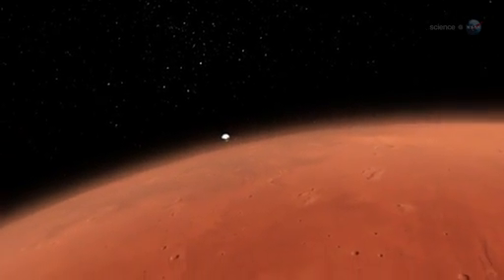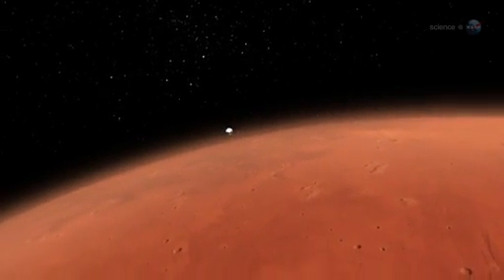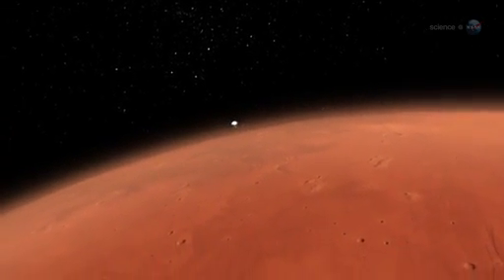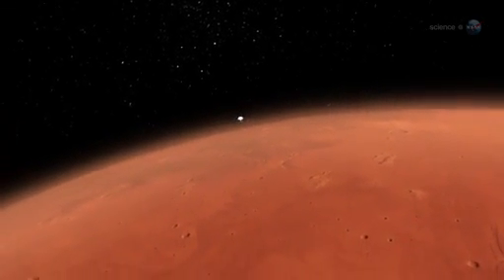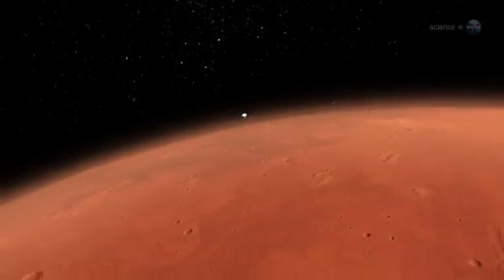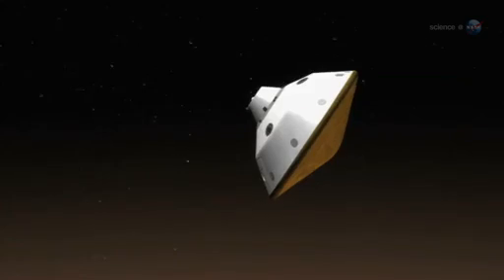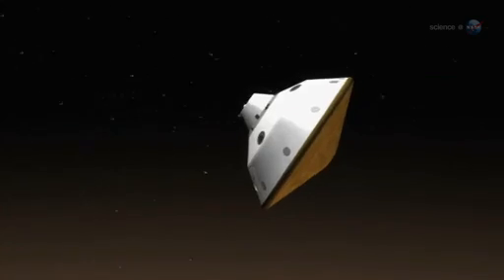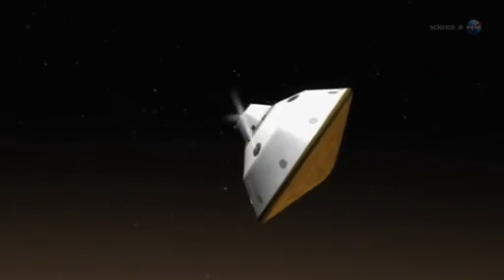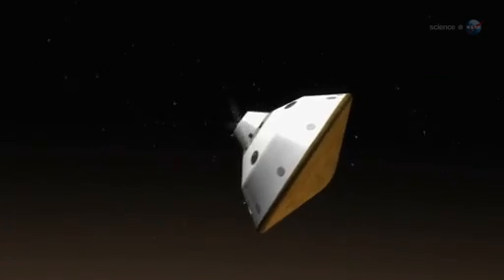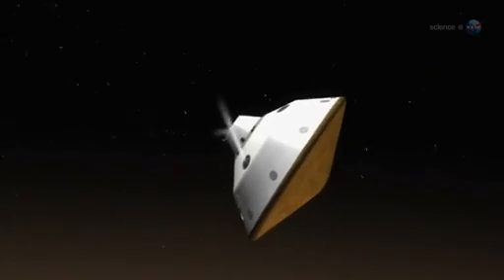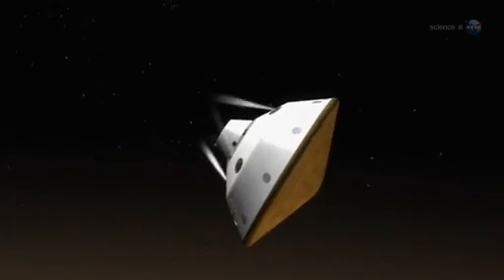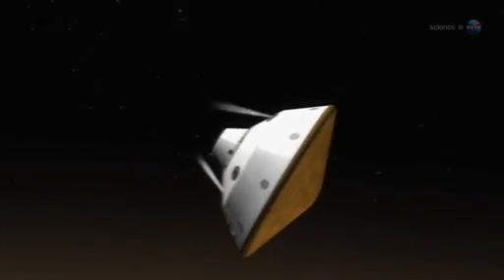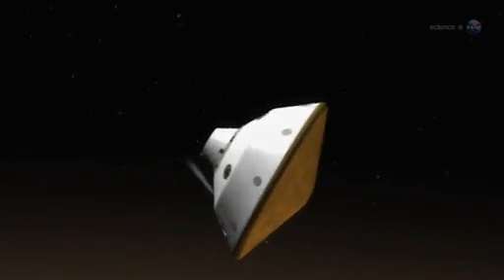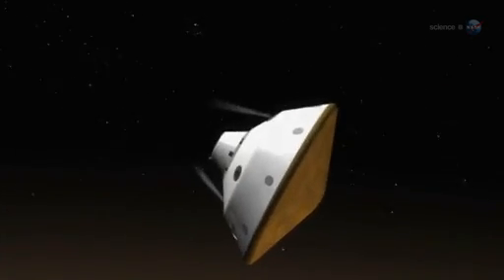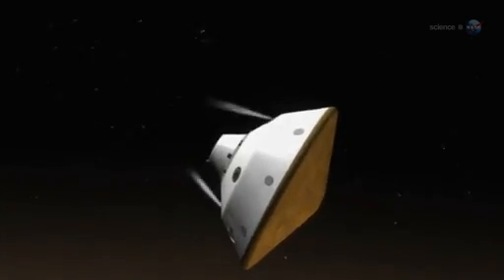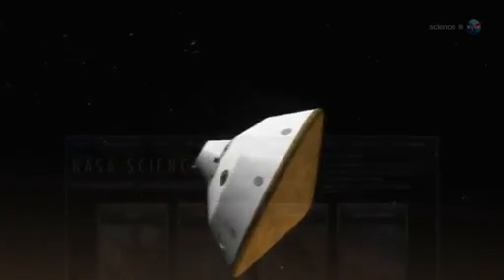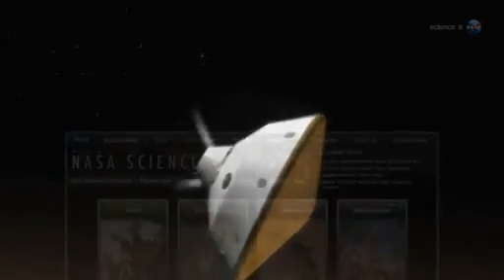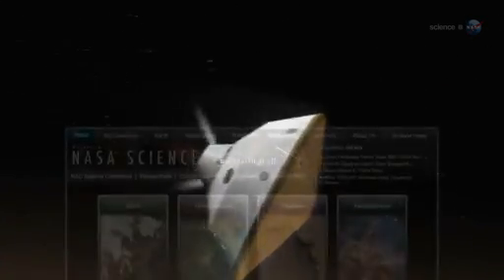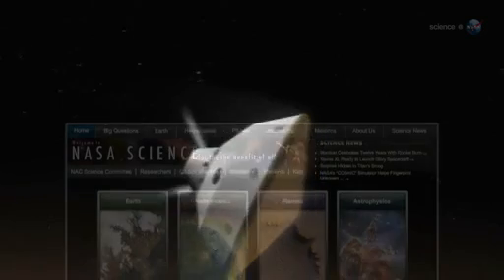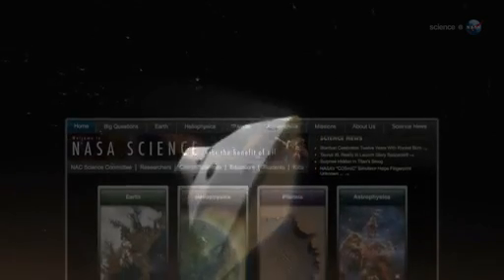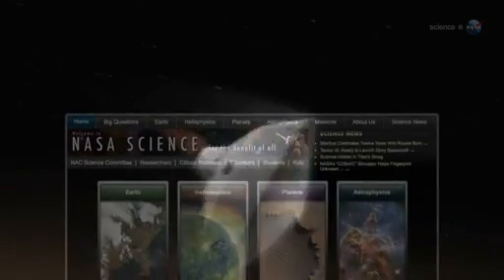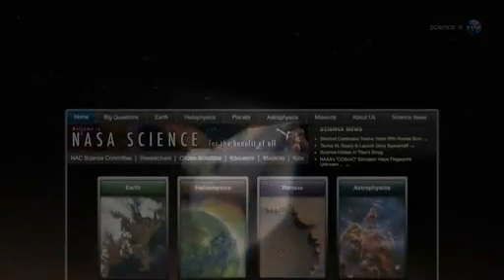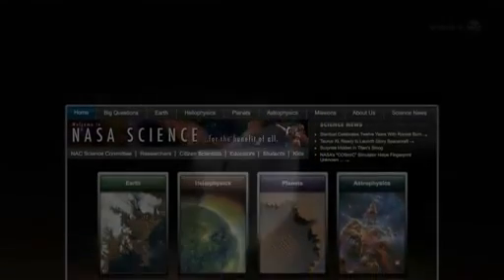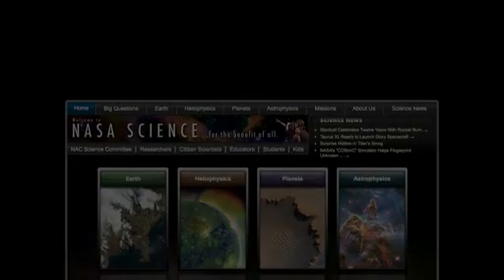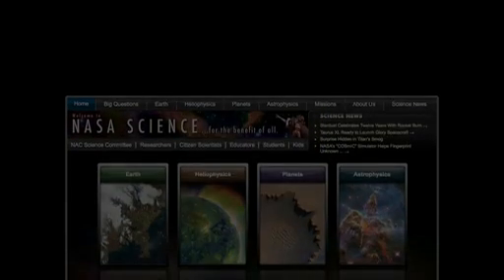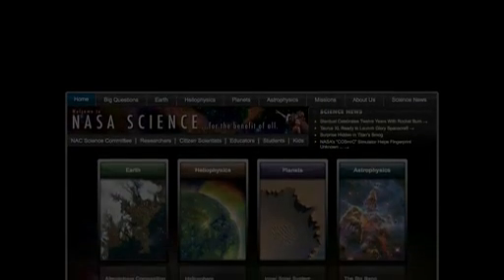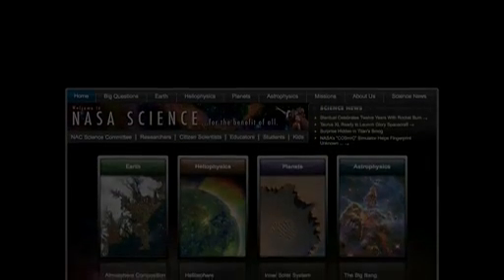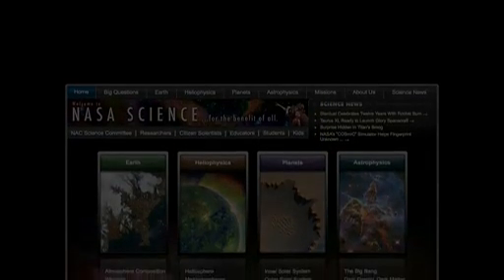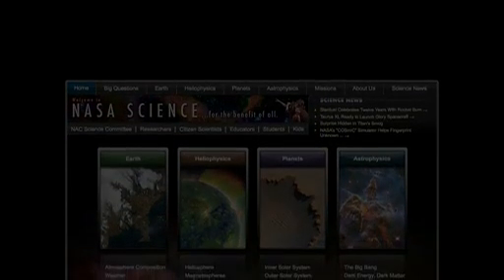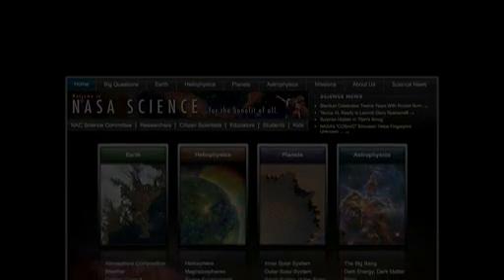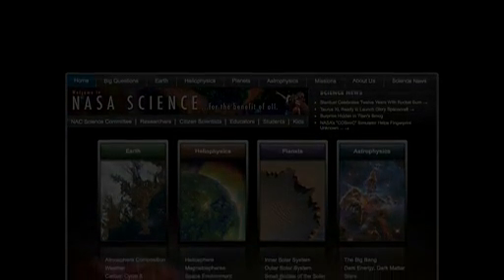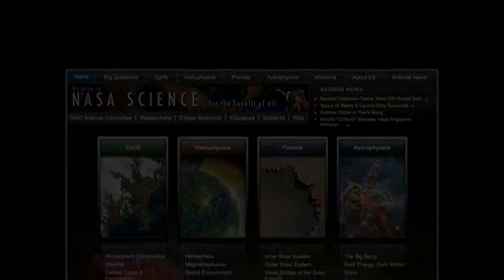A stunt double's work is never done. For more news about bug-eye robots and other things in space, visit science.nasa.gov.